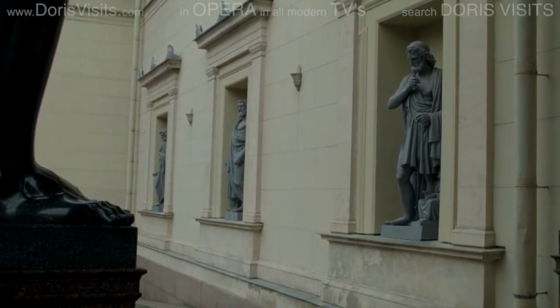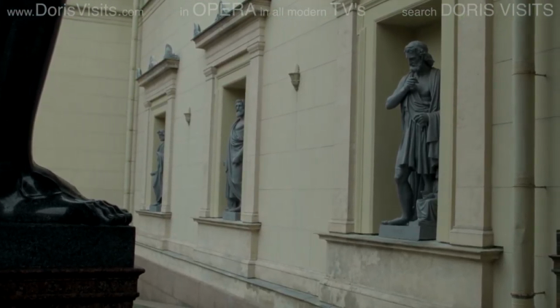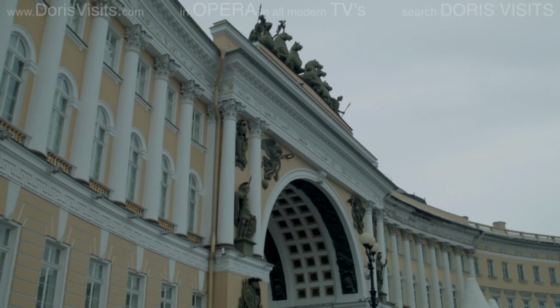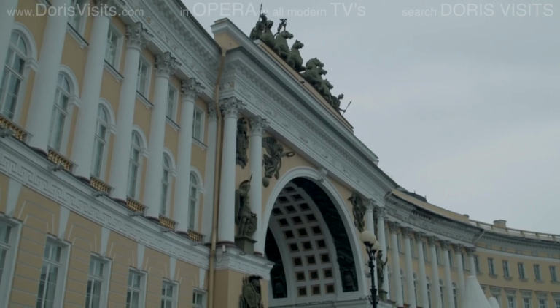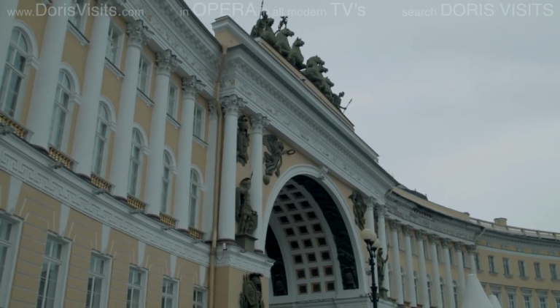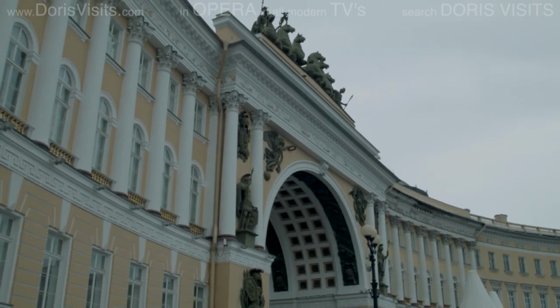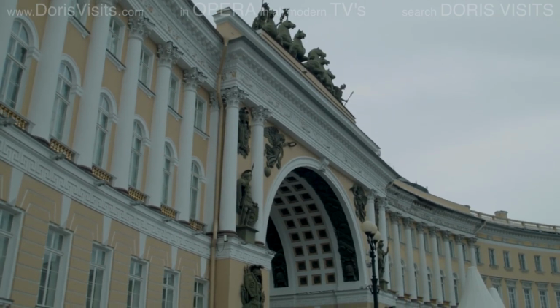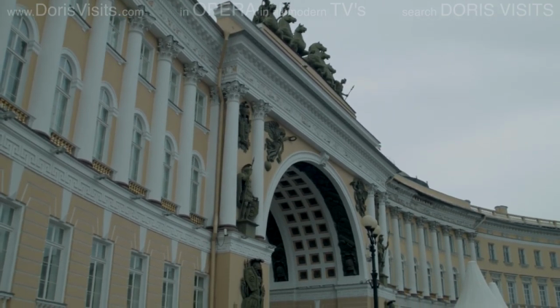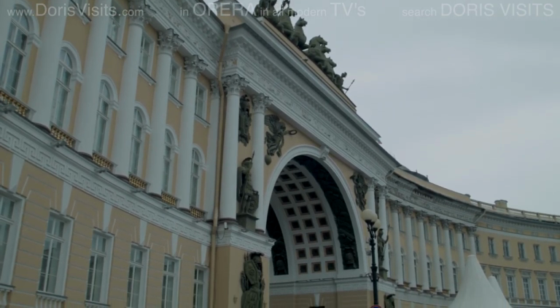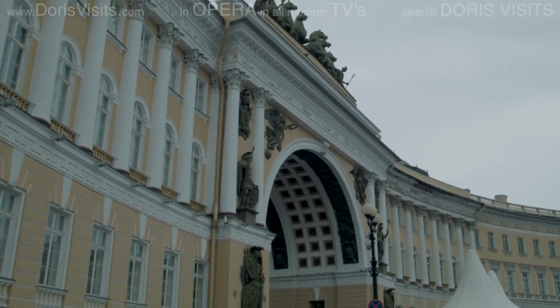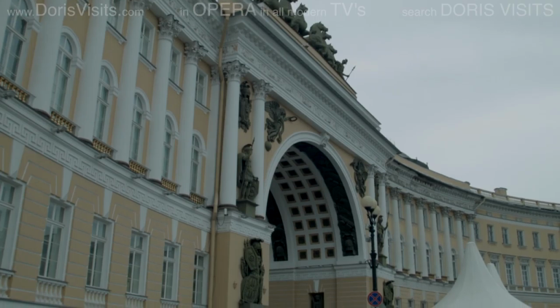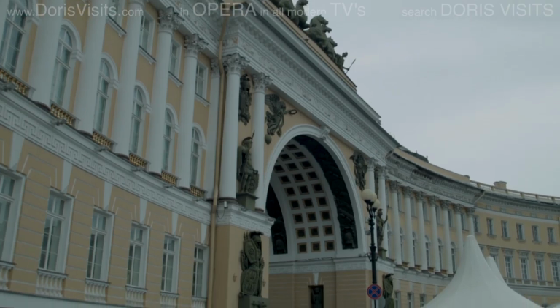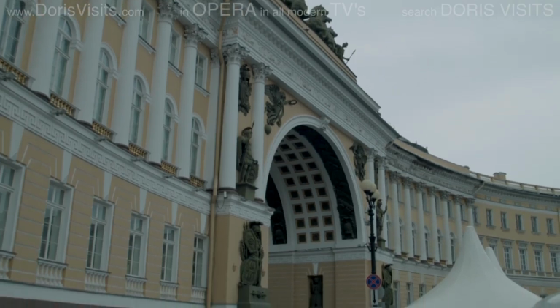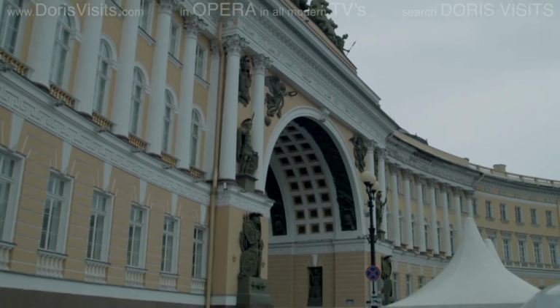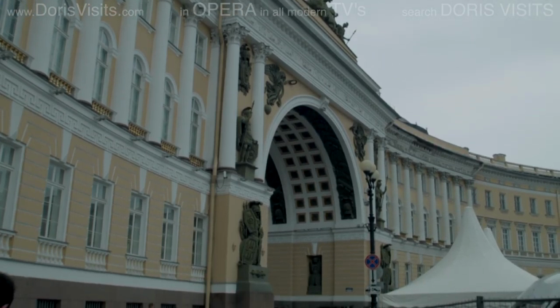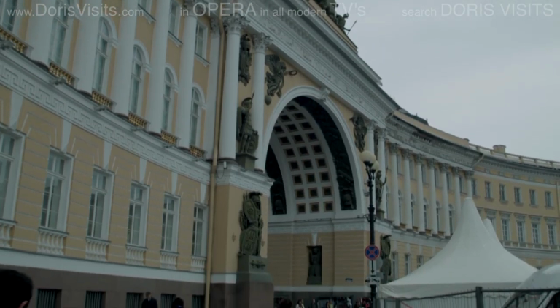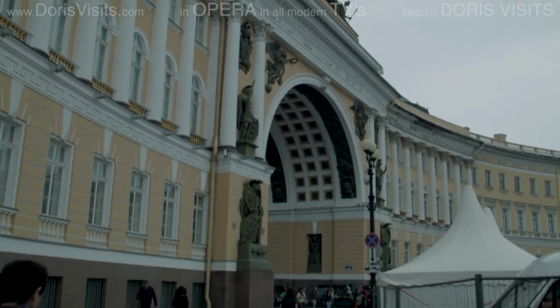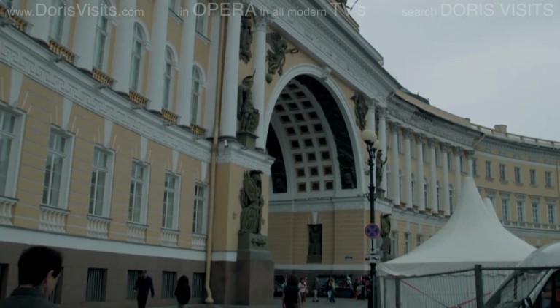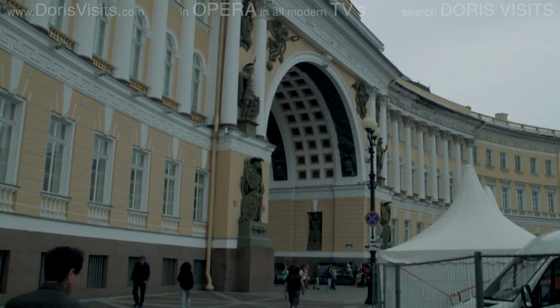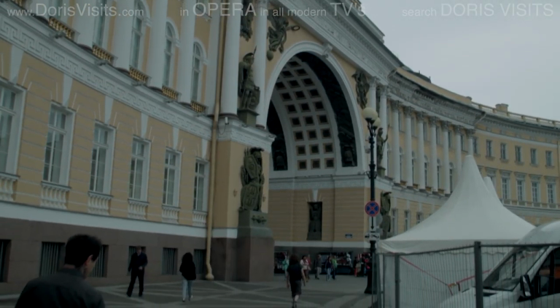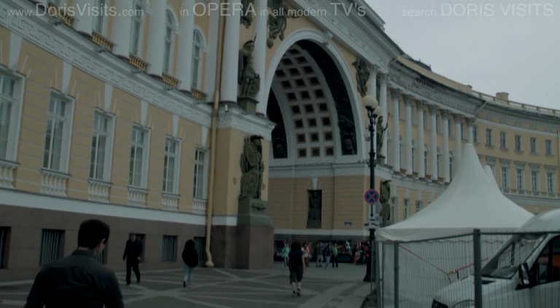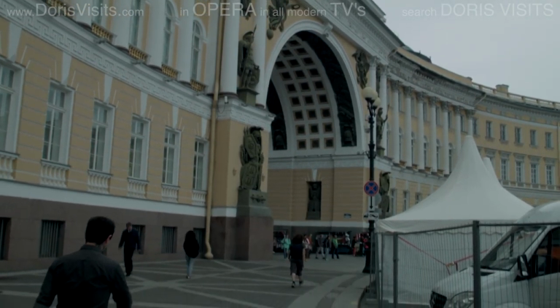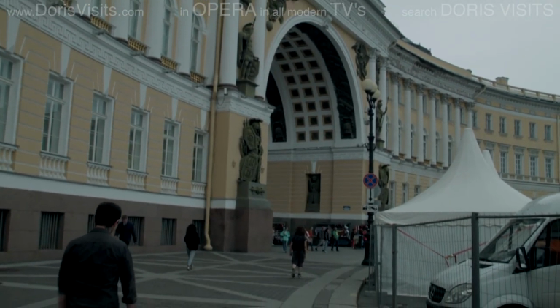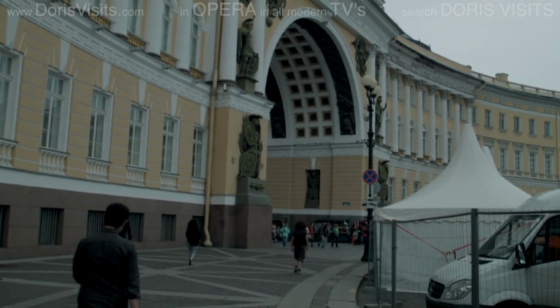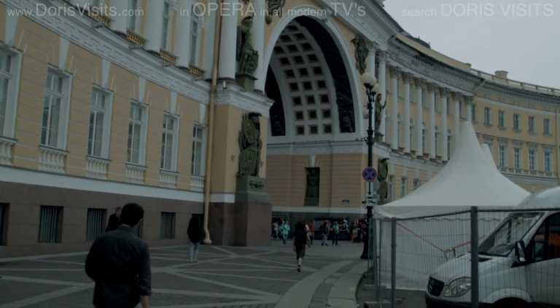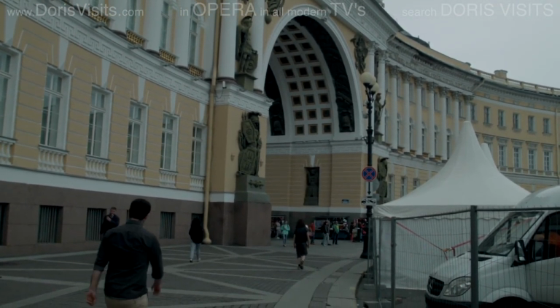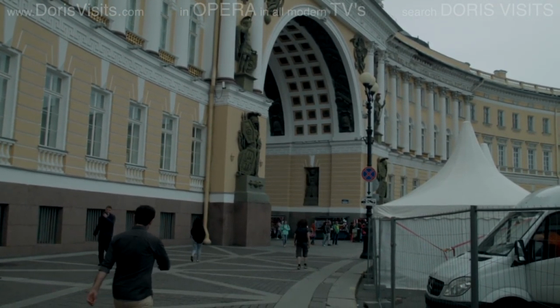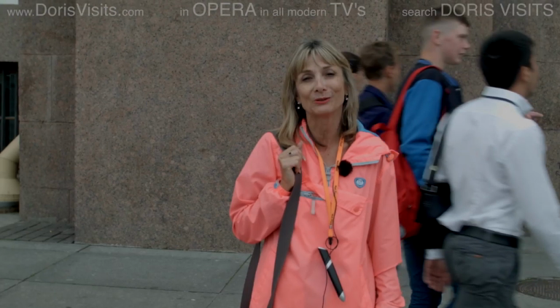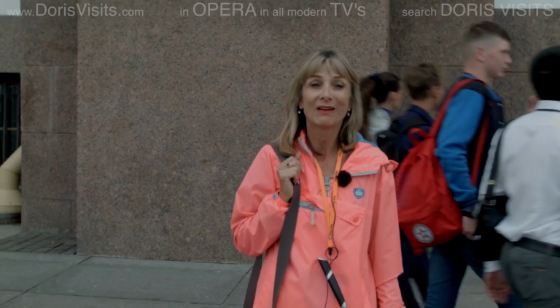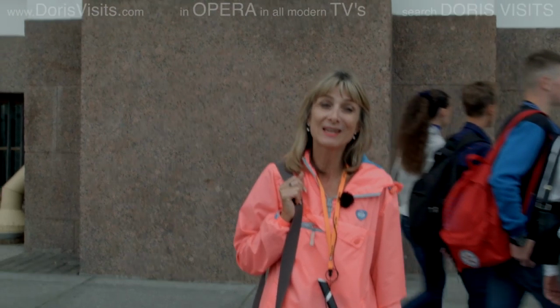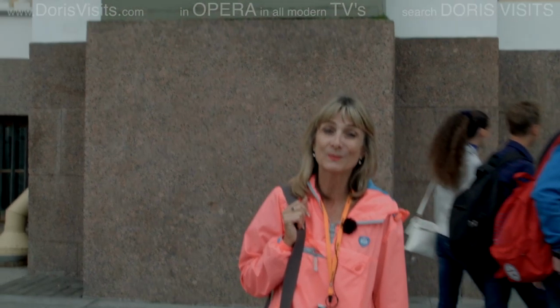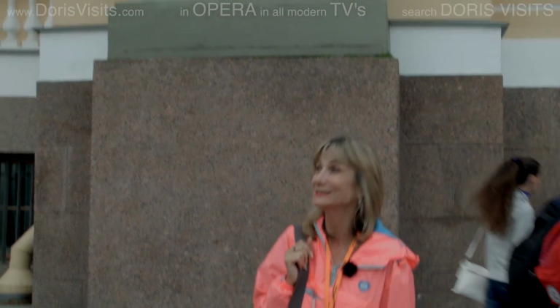All over St. Petersburg there are places where you can stand behind a suit of armour and pretend it's you.